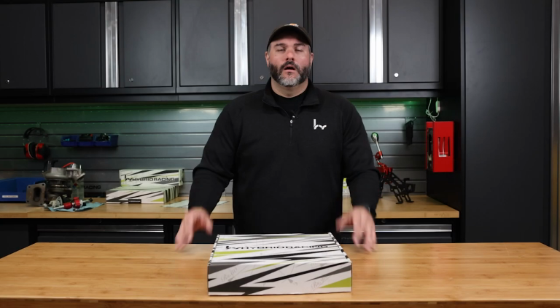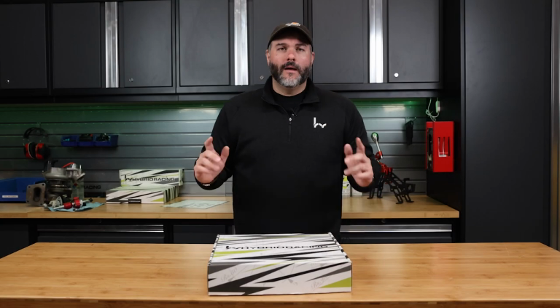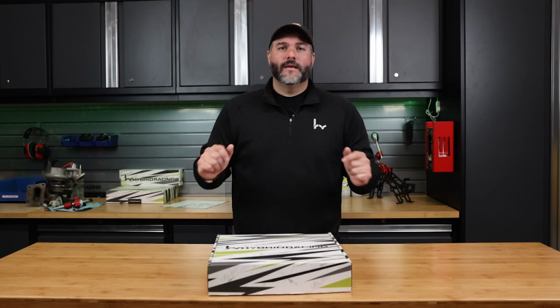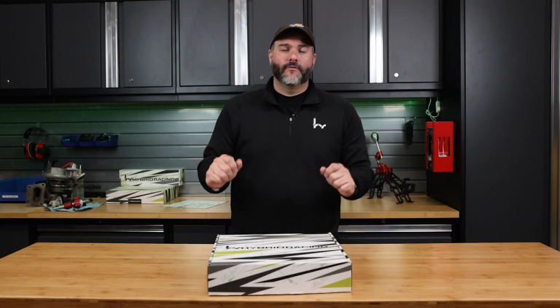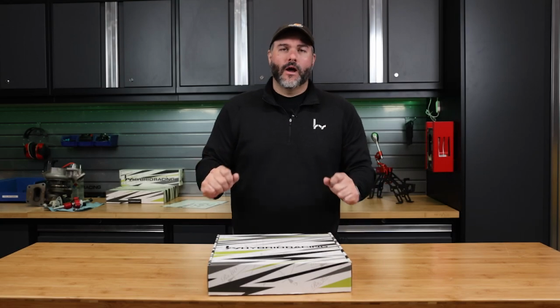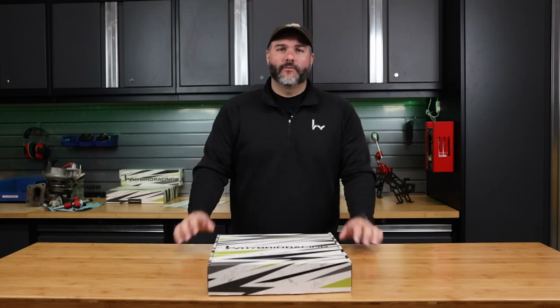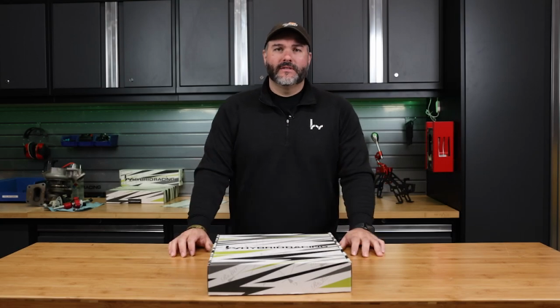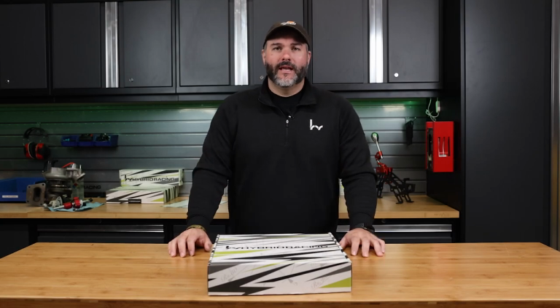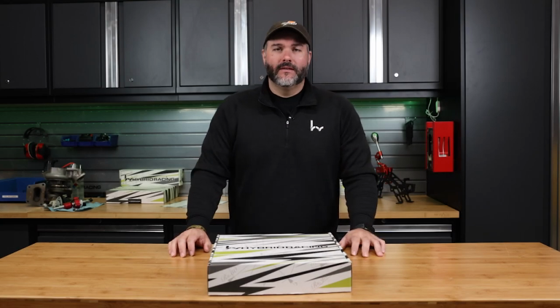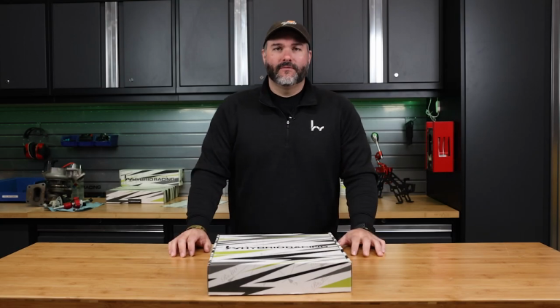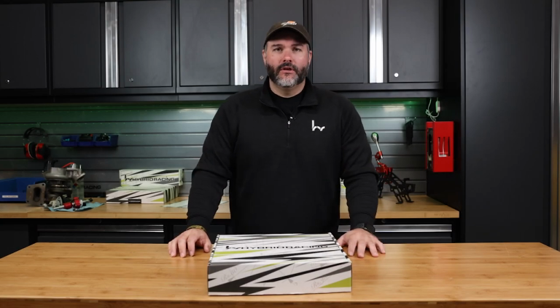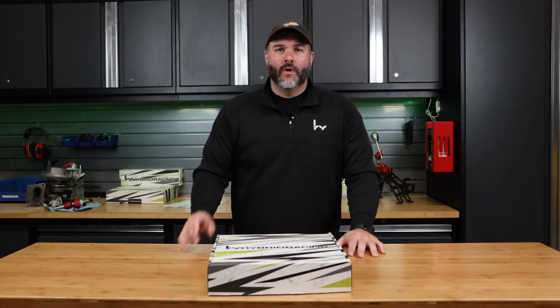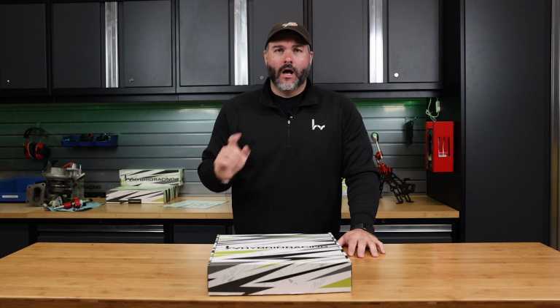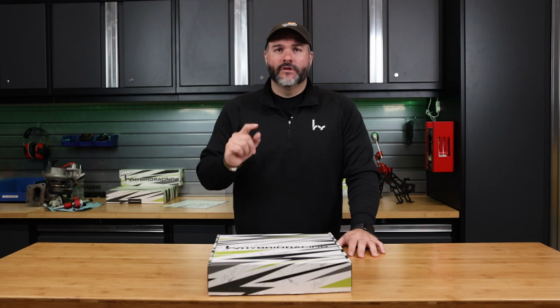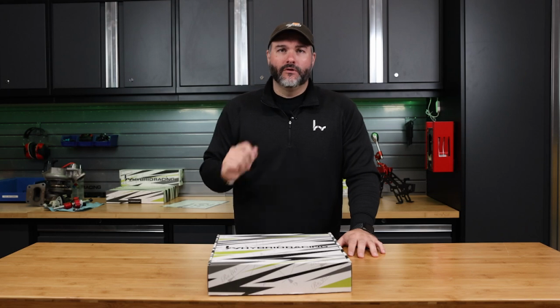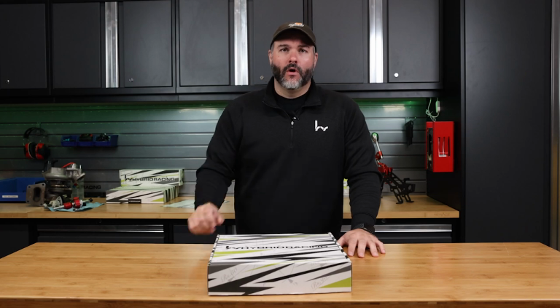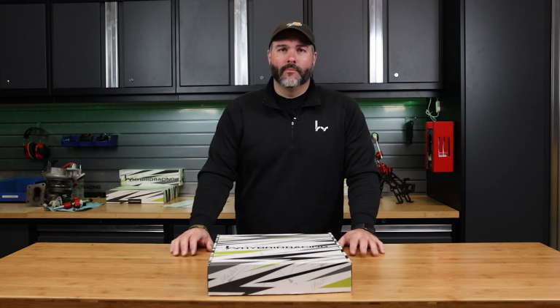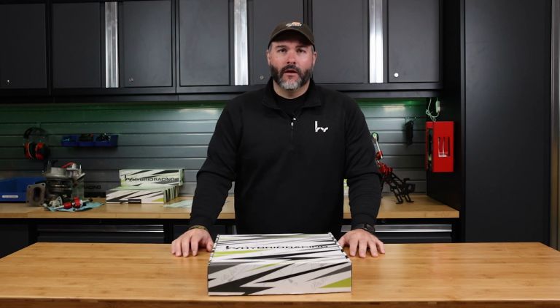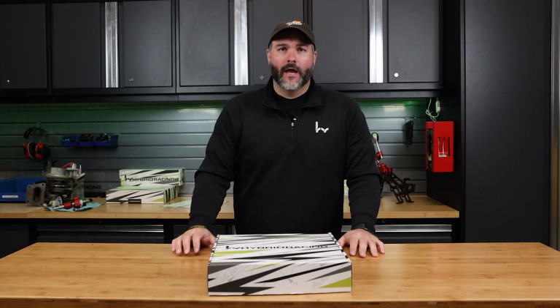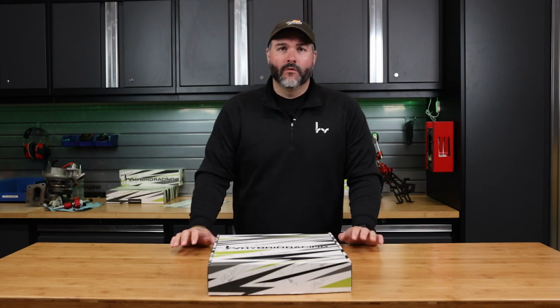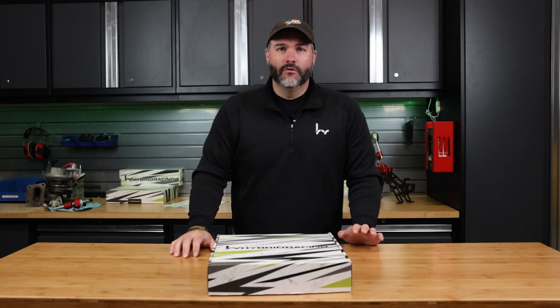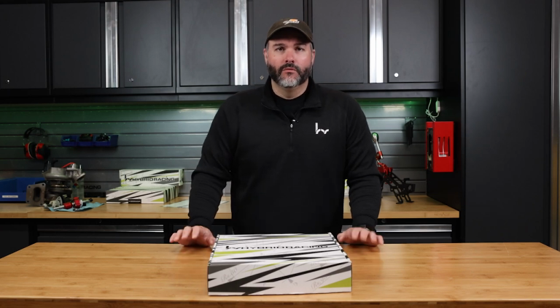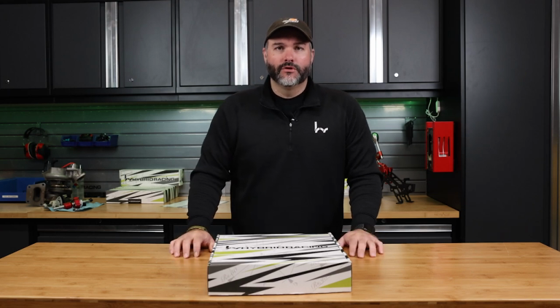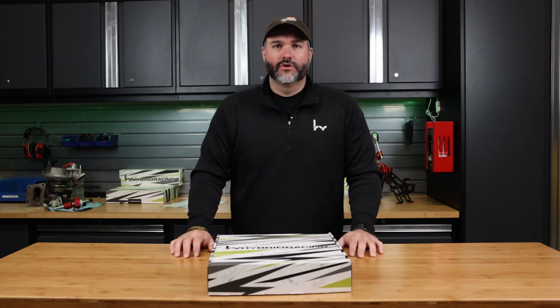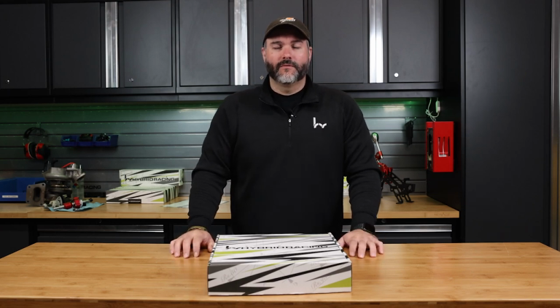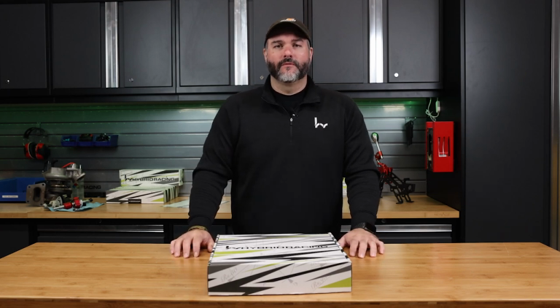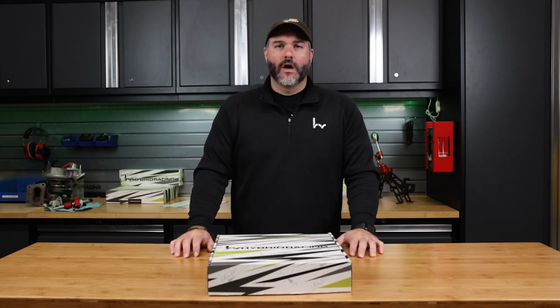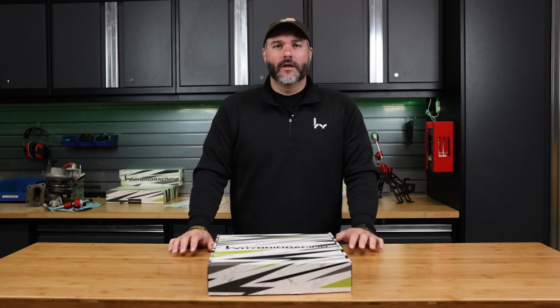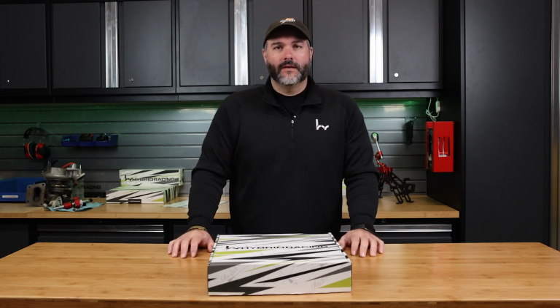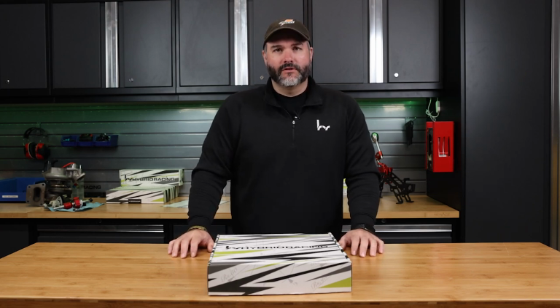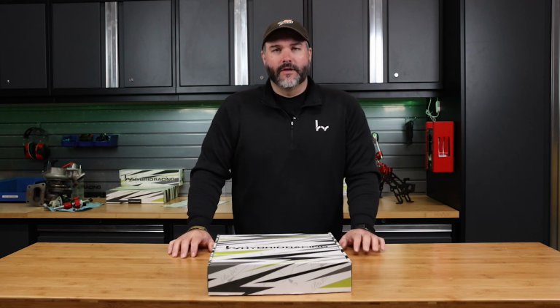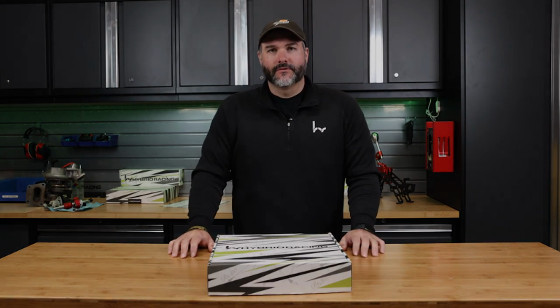I'm David from Hybrid Racing, and in this video I'll tell you all about our new short shifter for the Honda S2000.